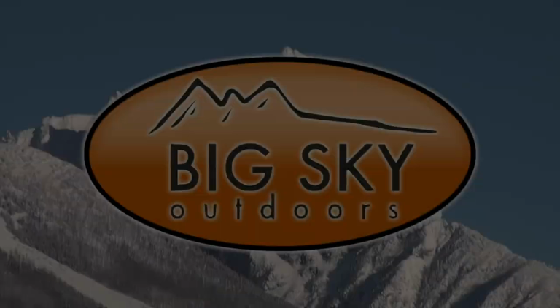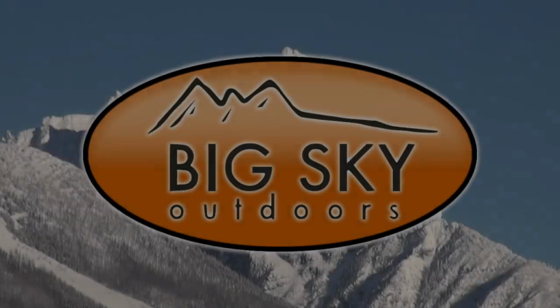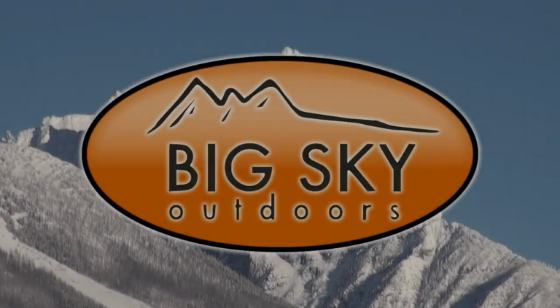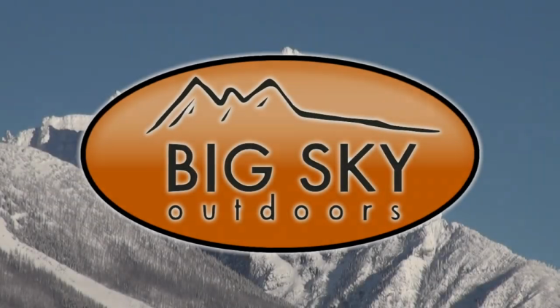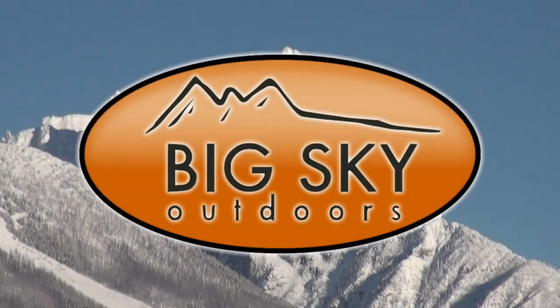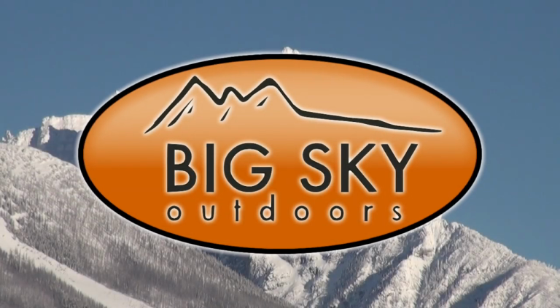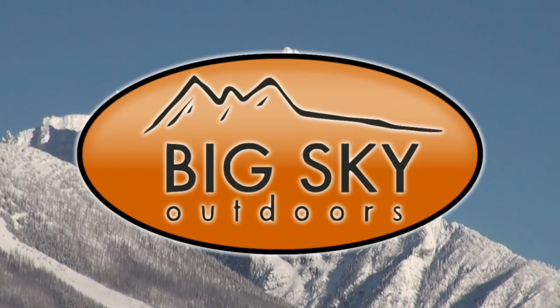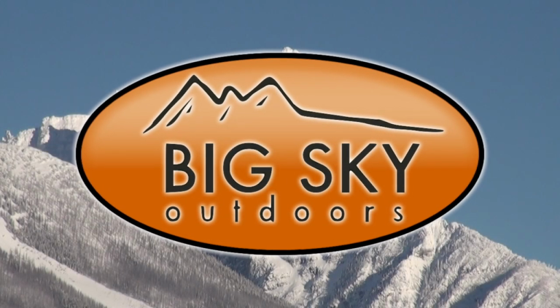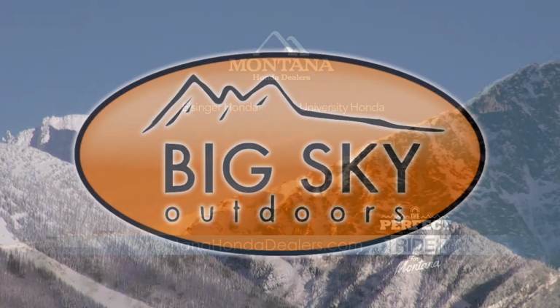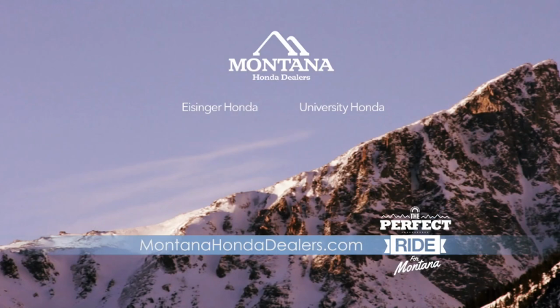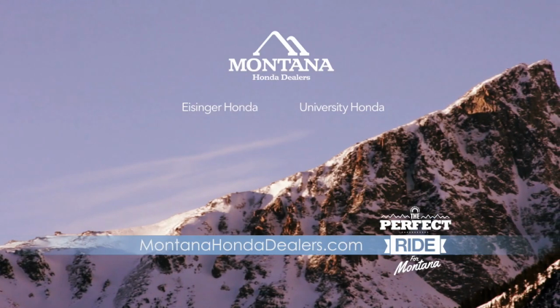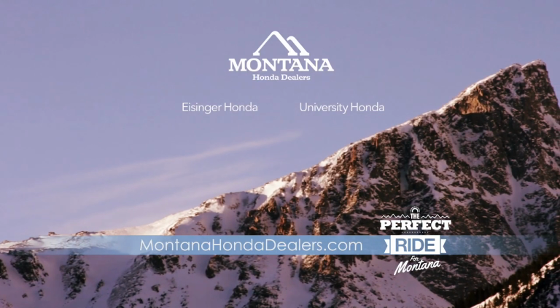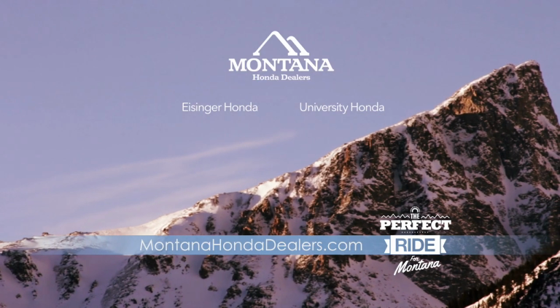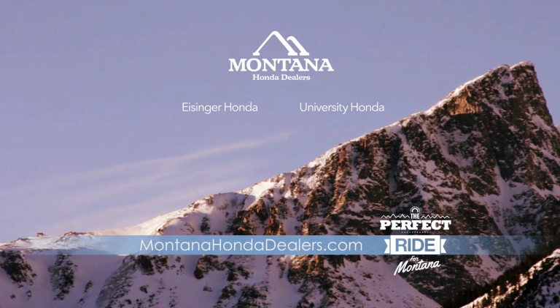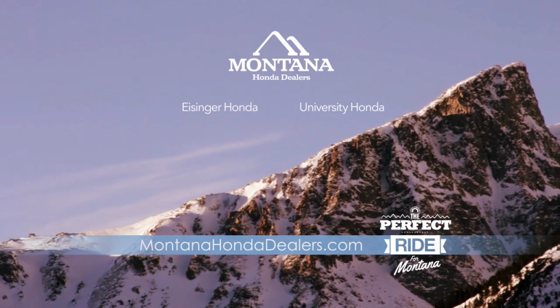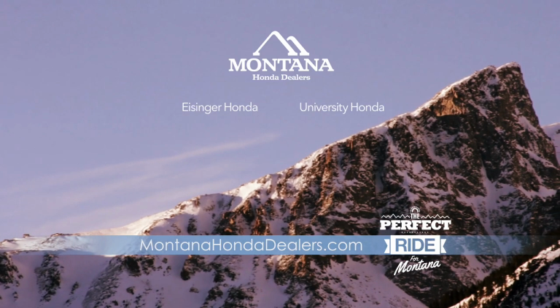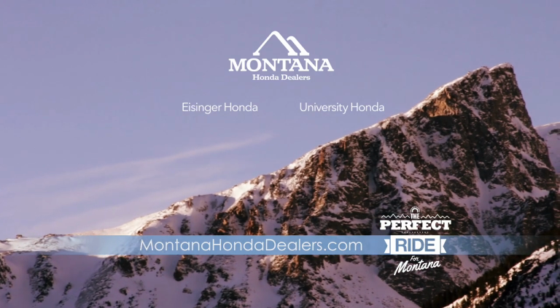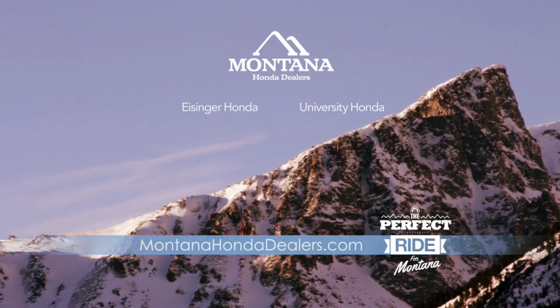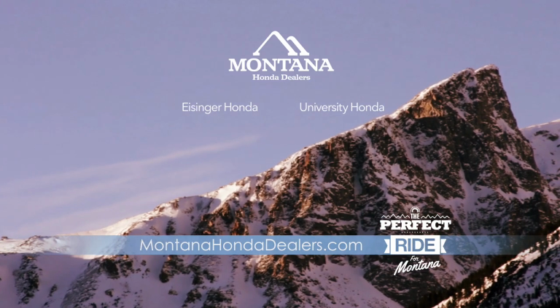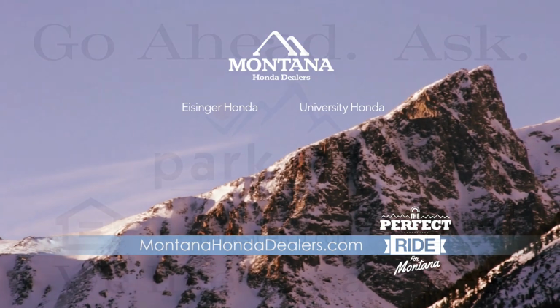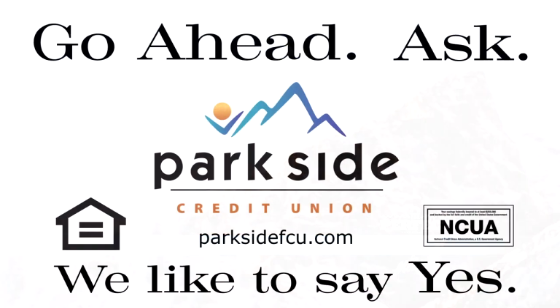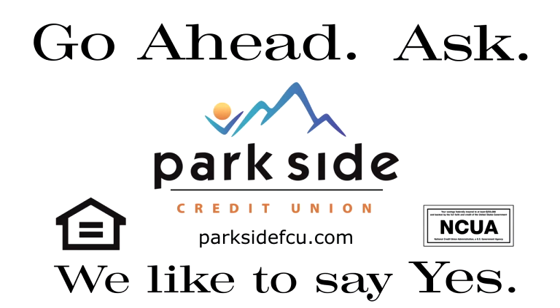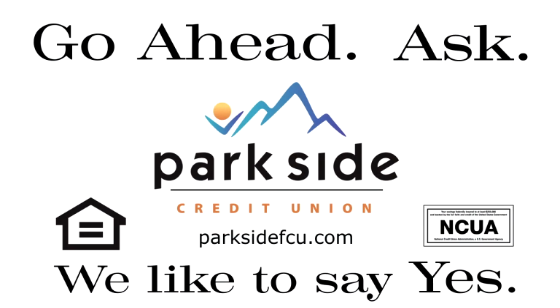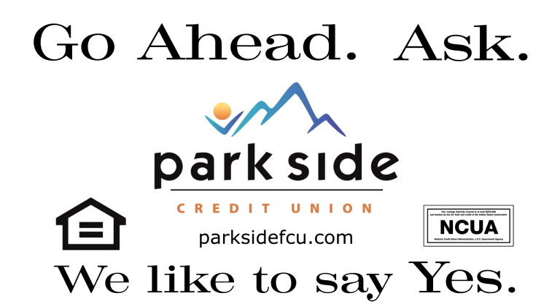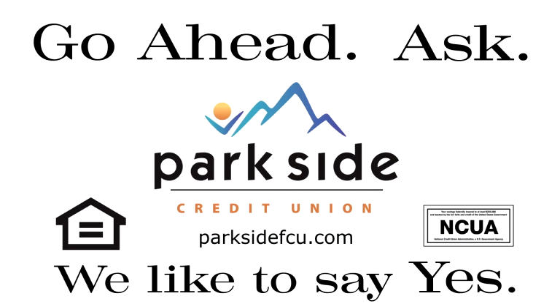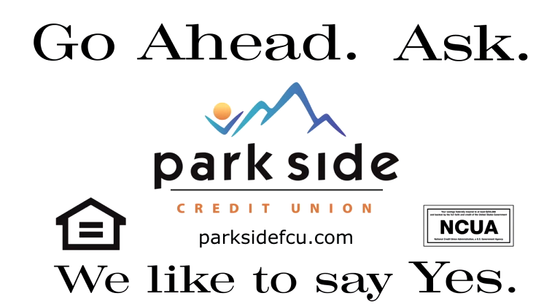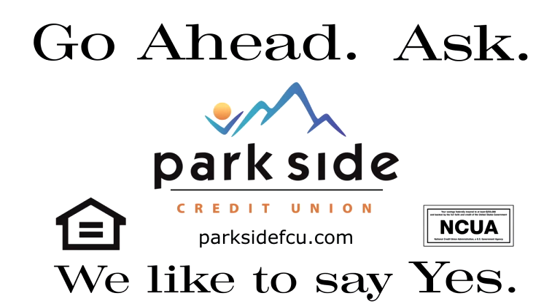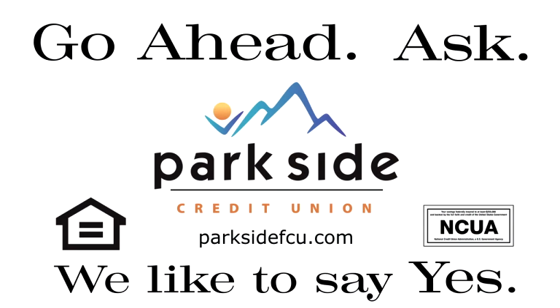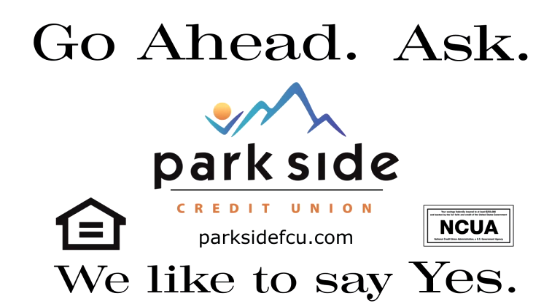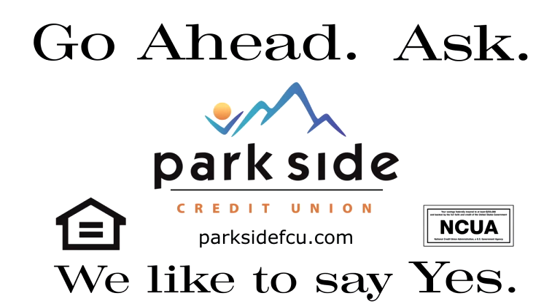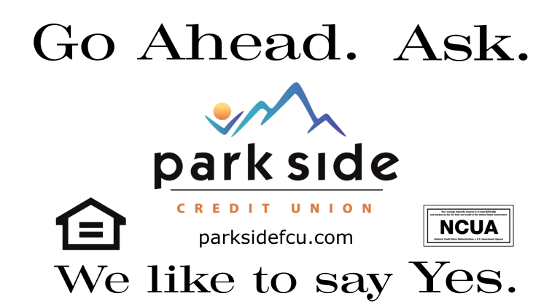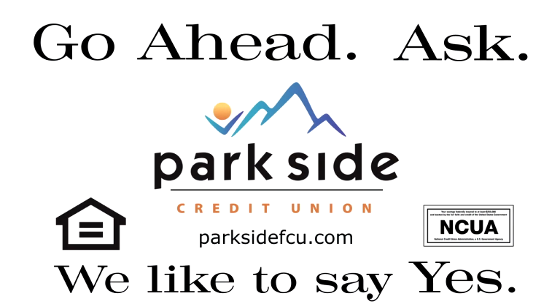Big Sky Outdoors is brought to you locally by your Montana Honda dealers and by Parkside Credit Union.